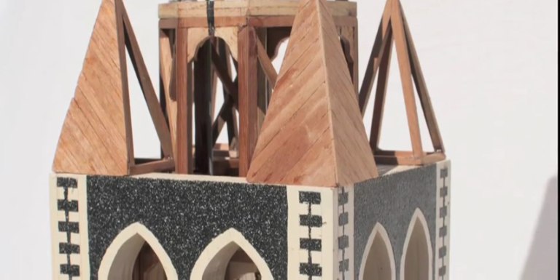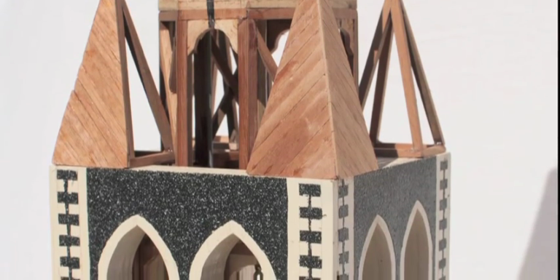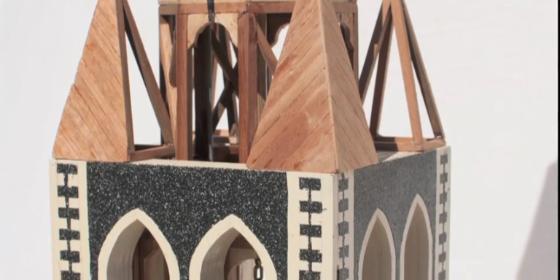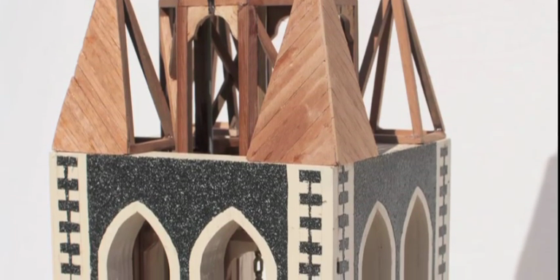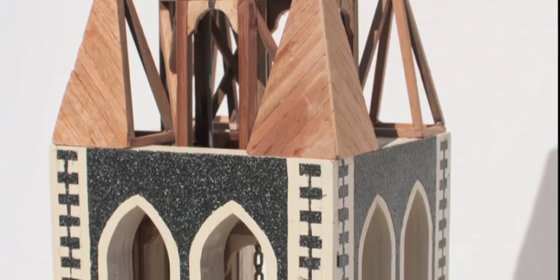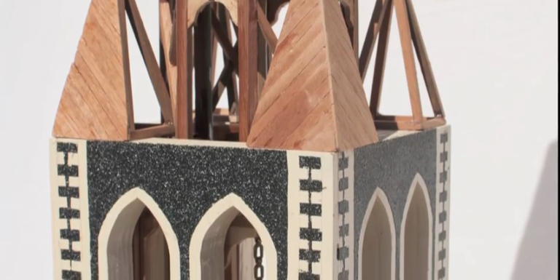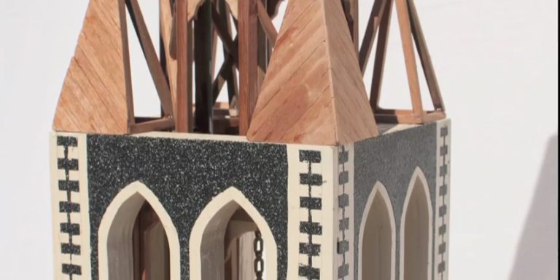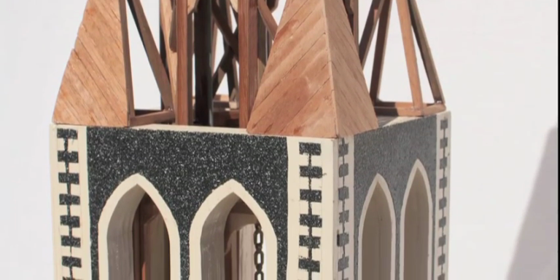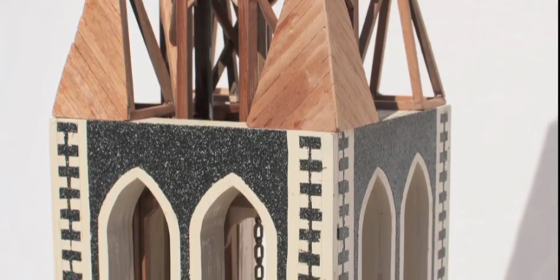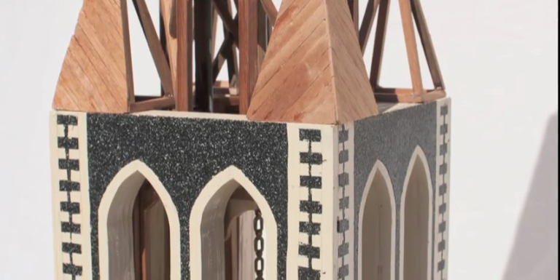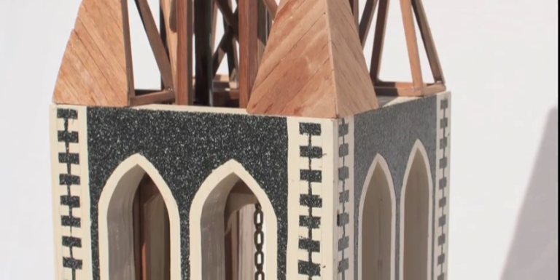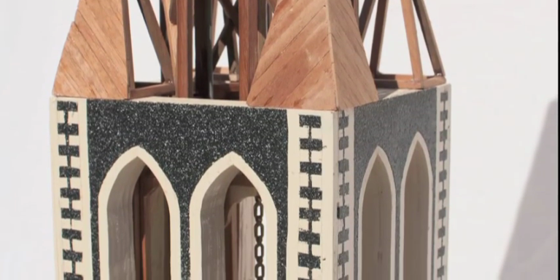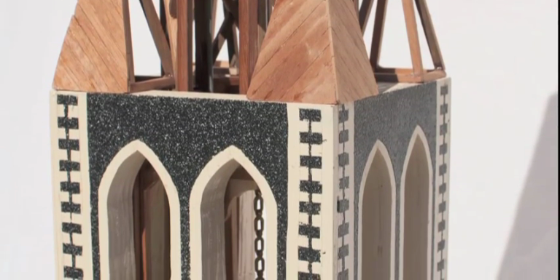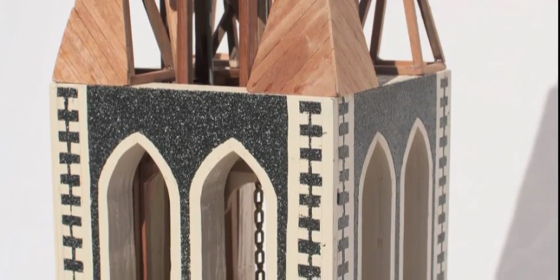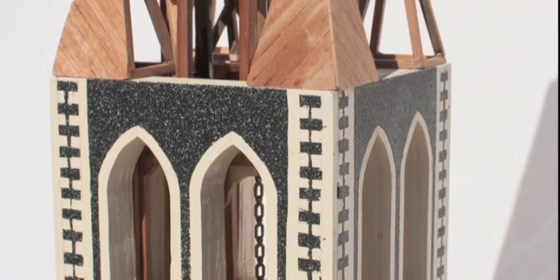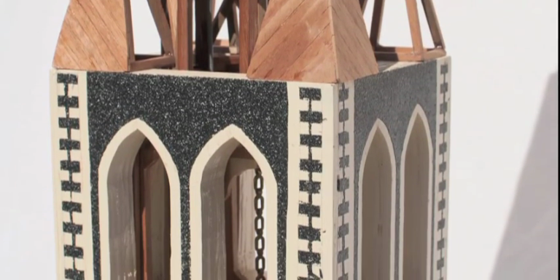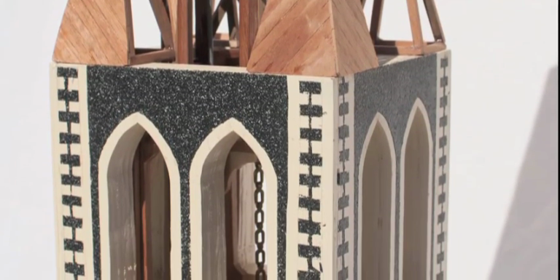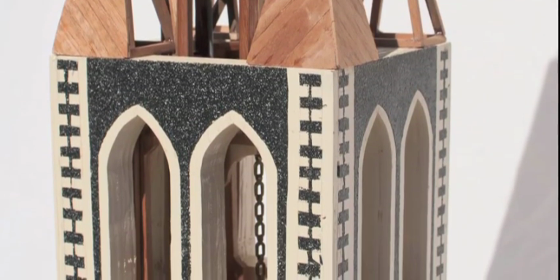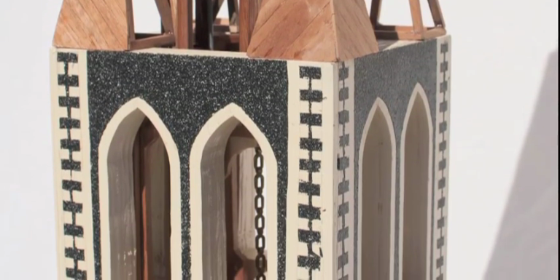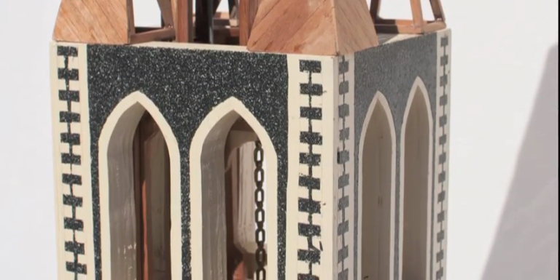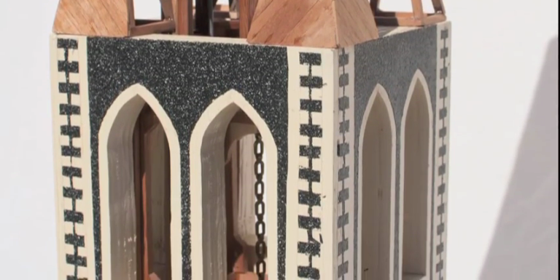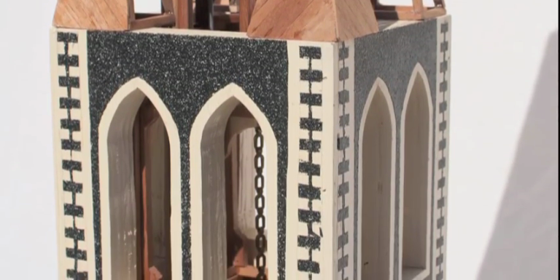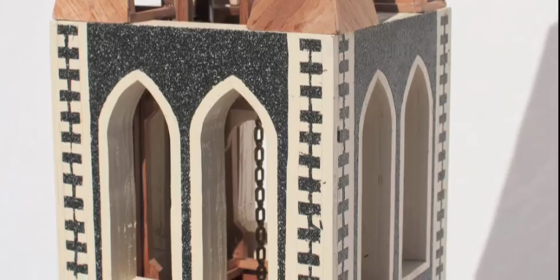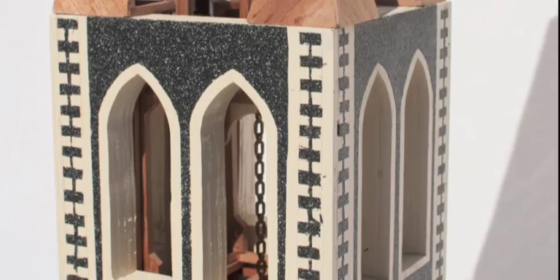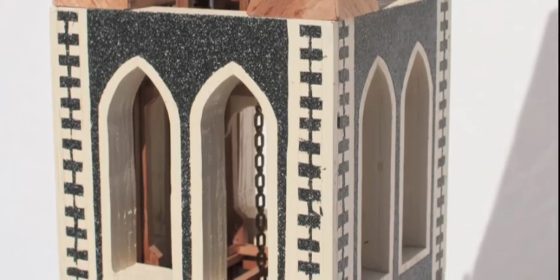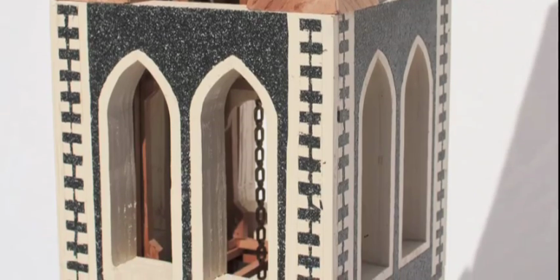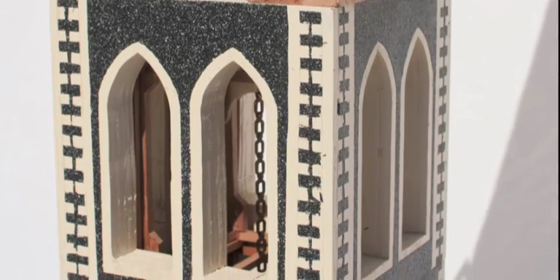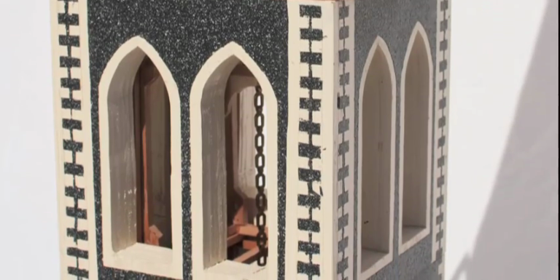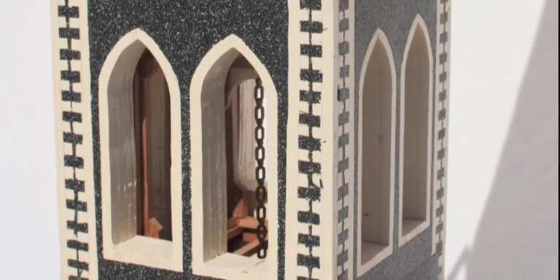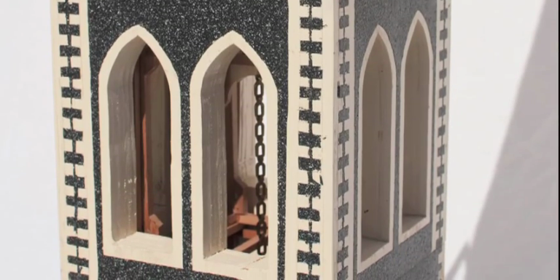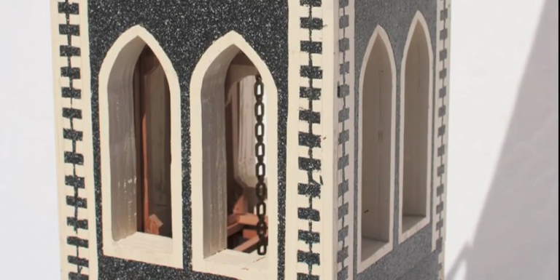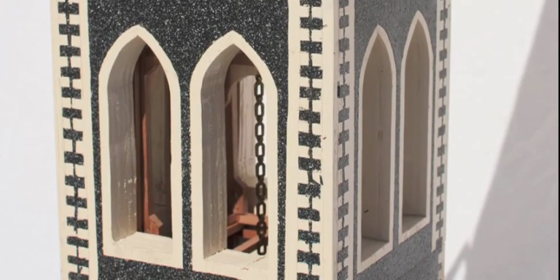Alternately, the bell level facade could depart from the original, perhaps including Maori or other New Zealand motifs.